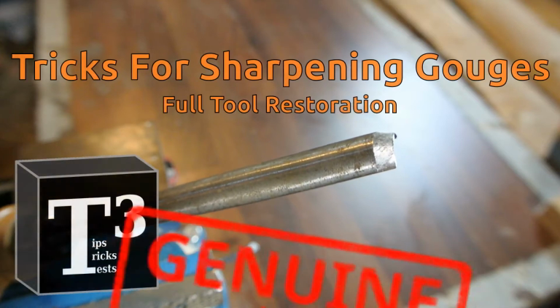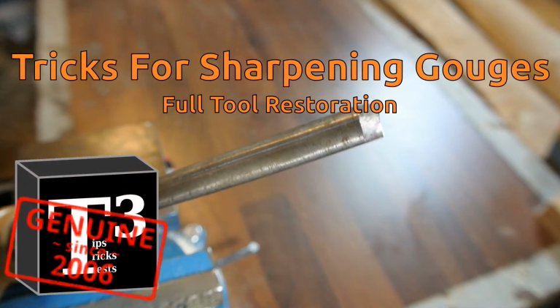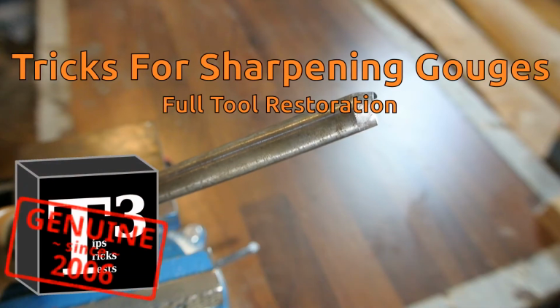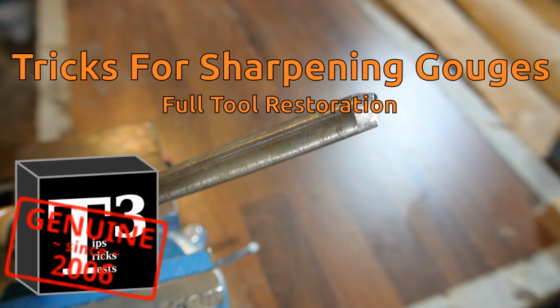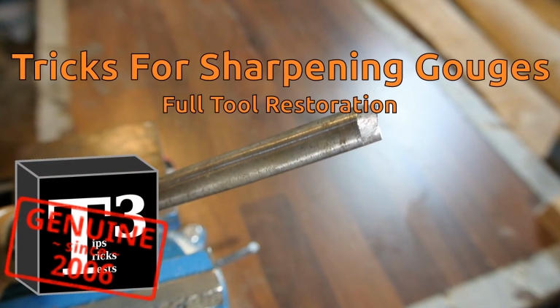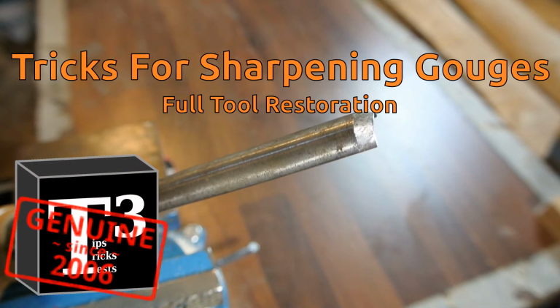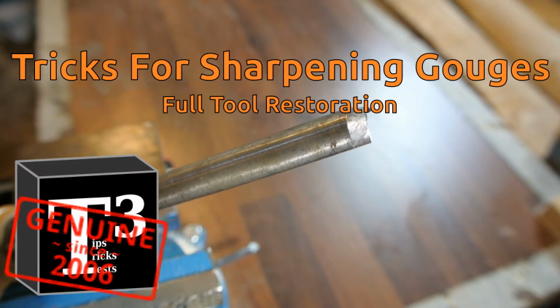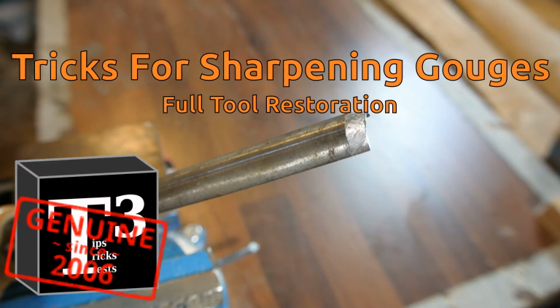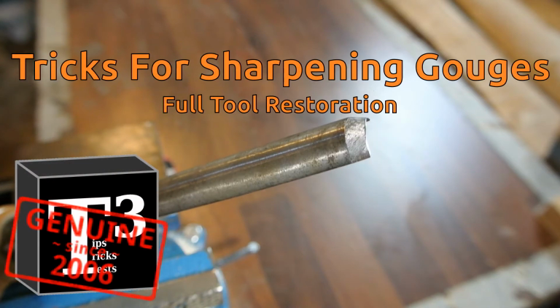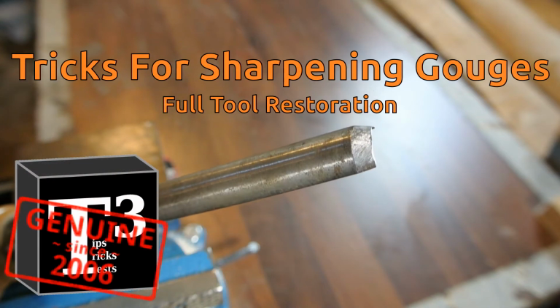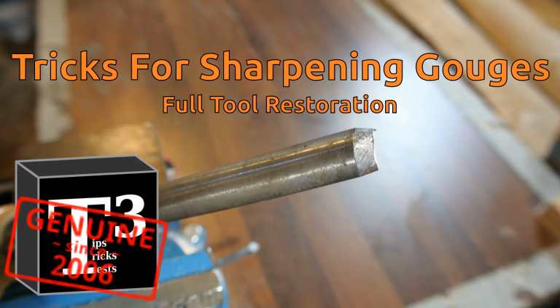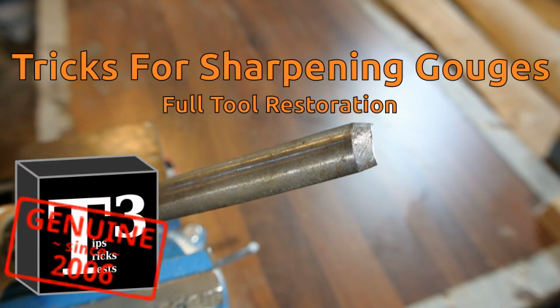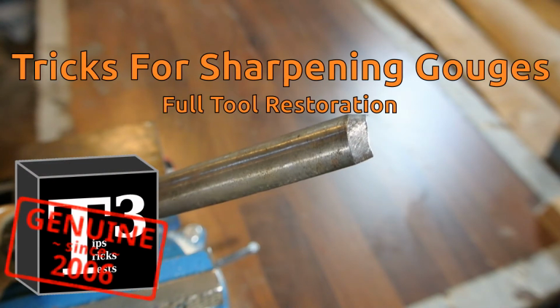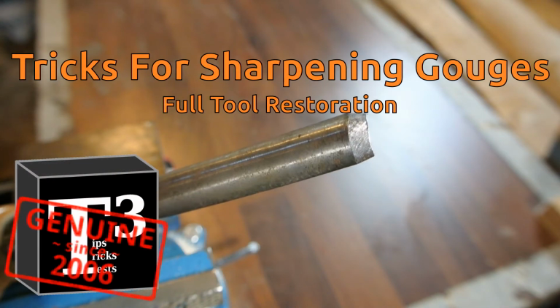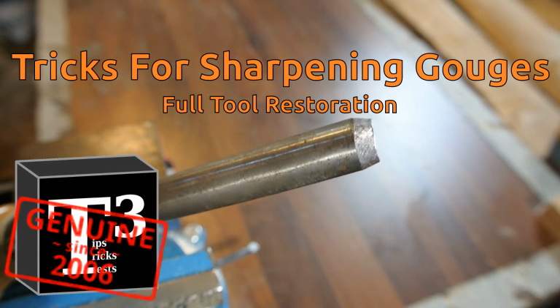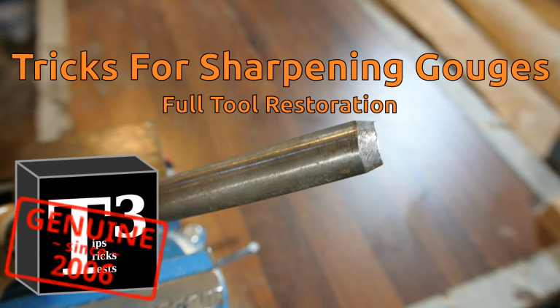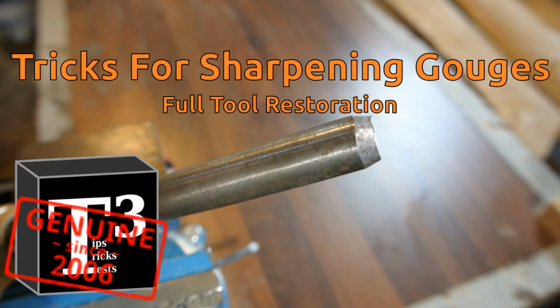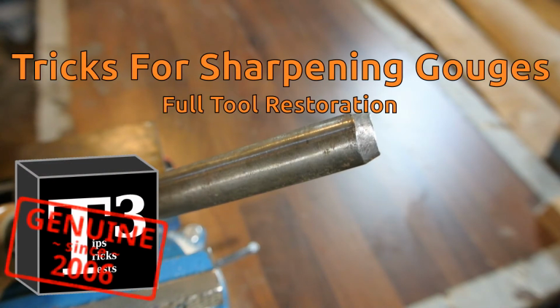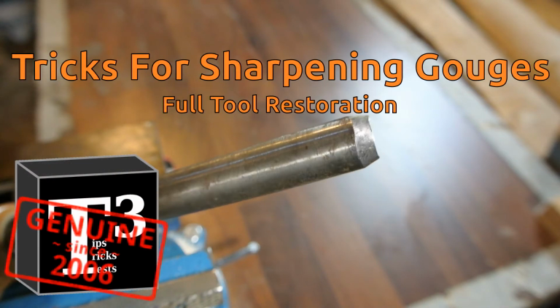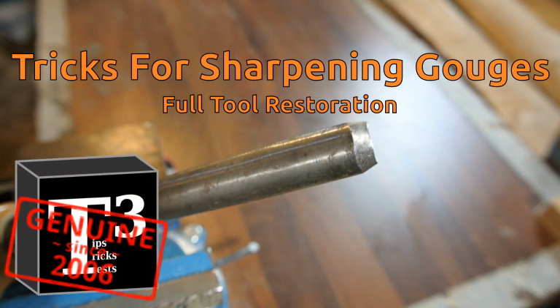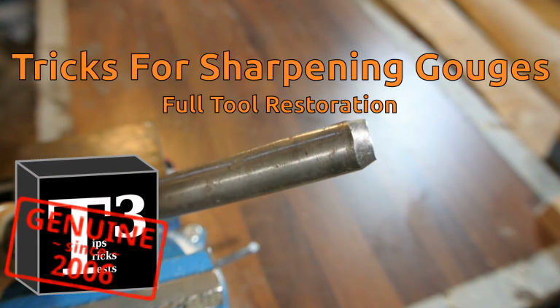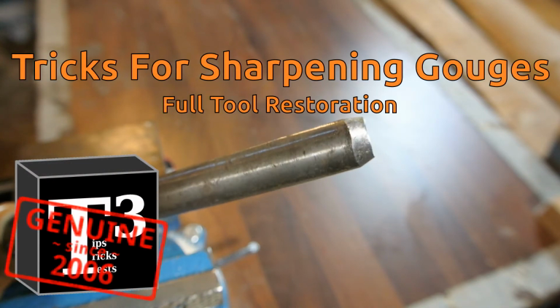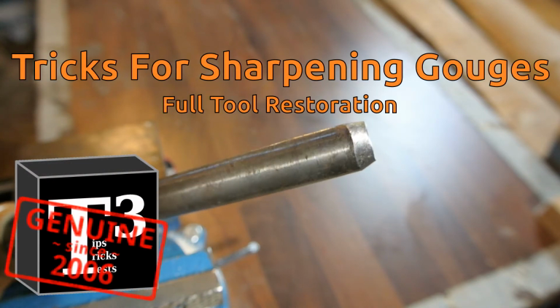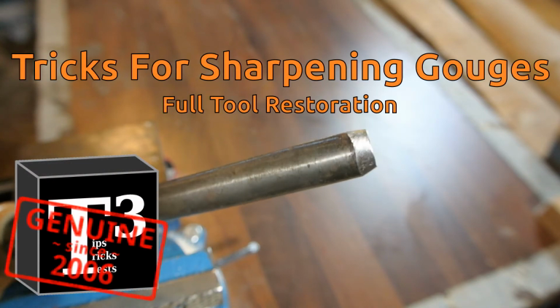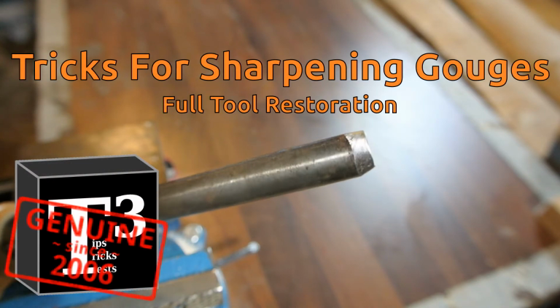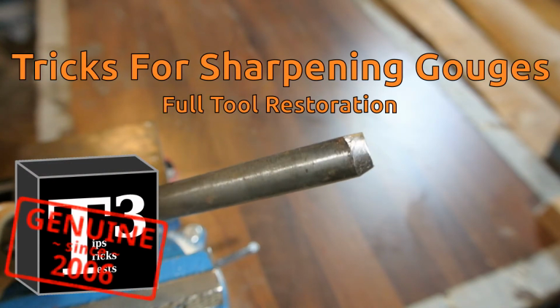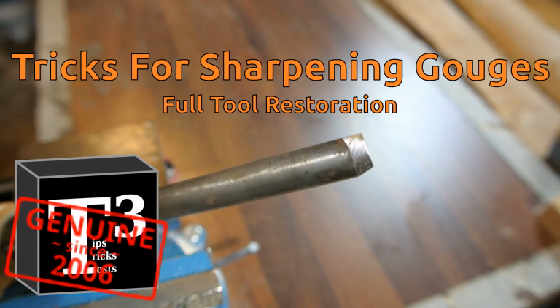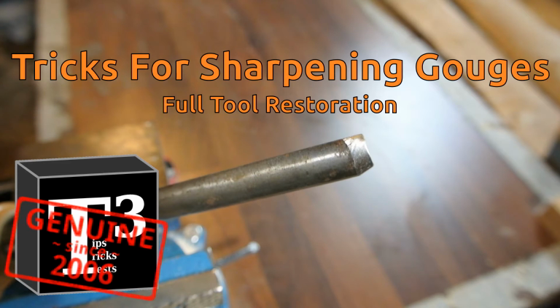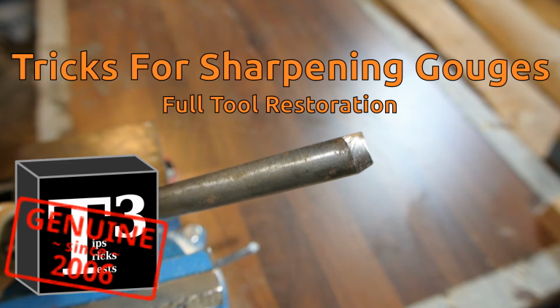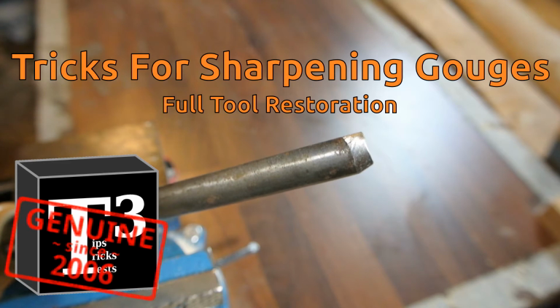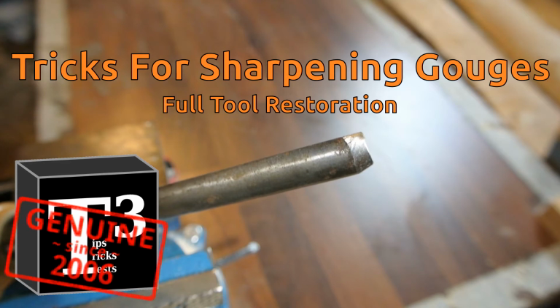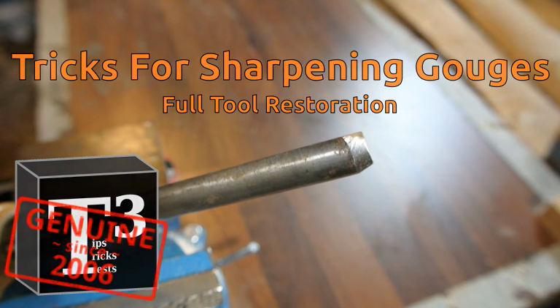If you want to know how to get something like this sharp again and what you can do with it, watch the video to the end.